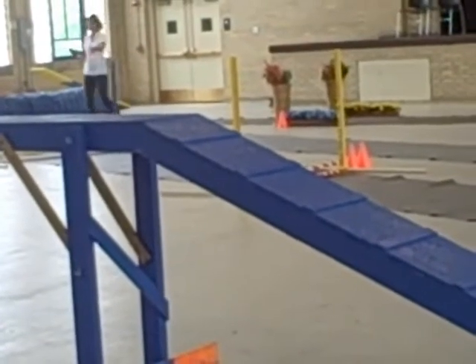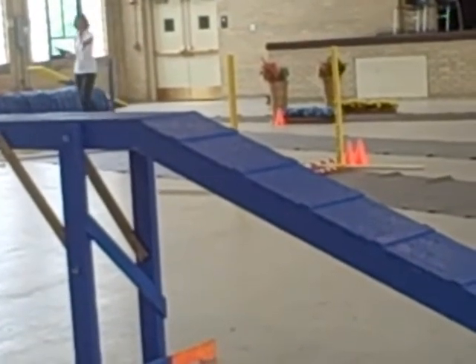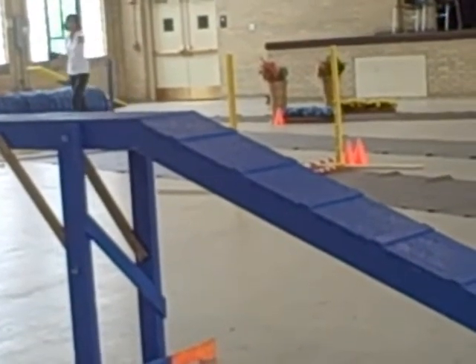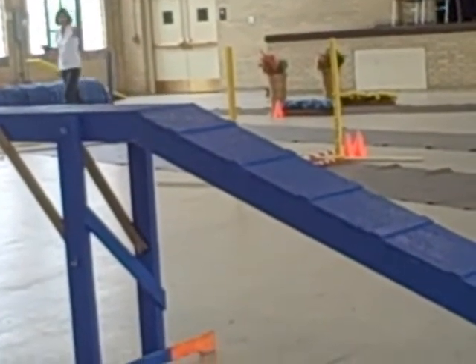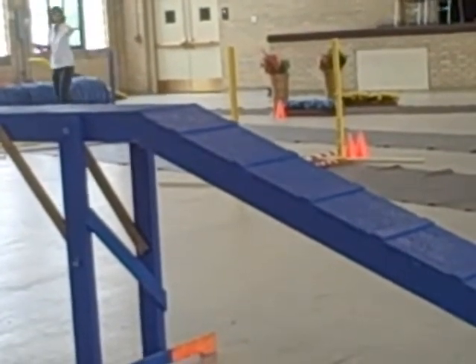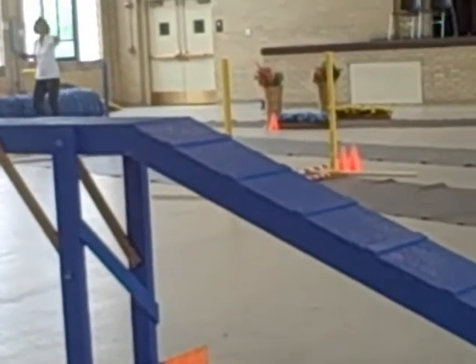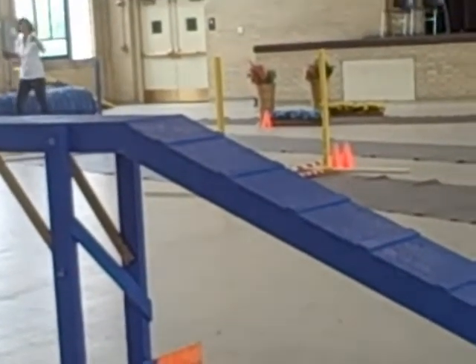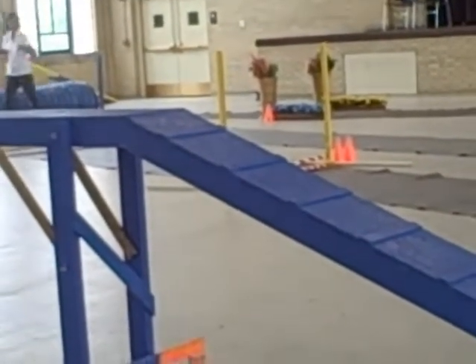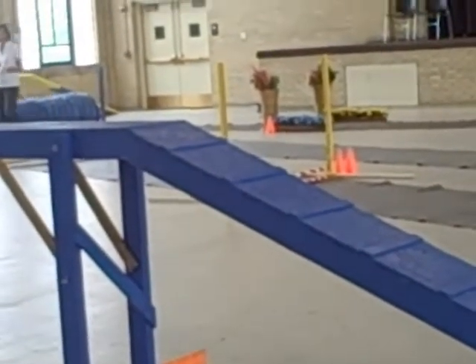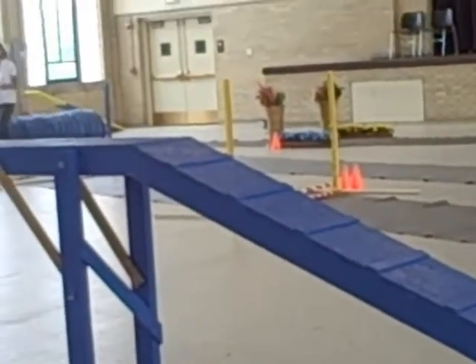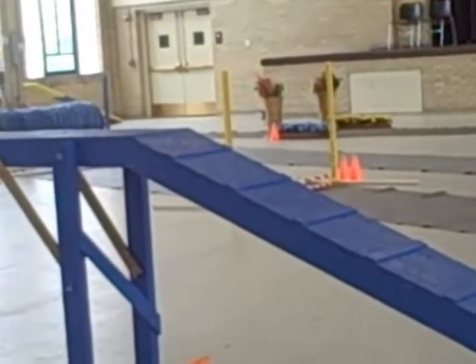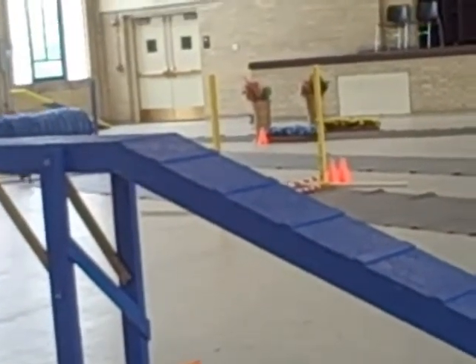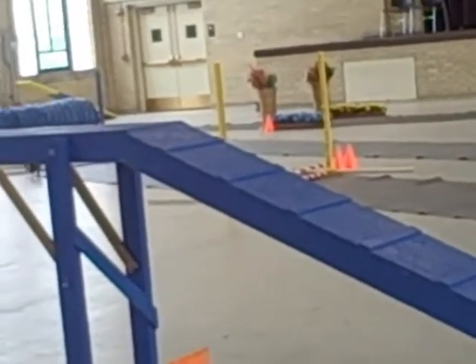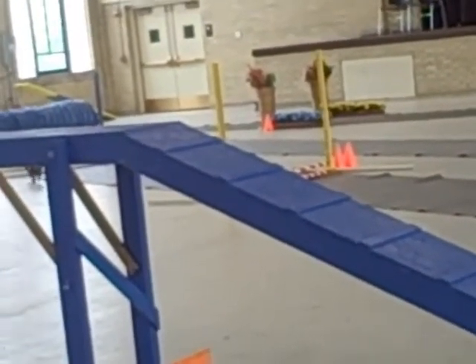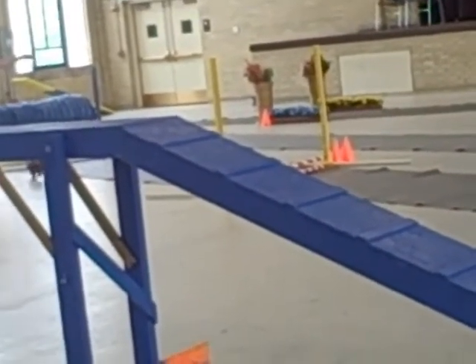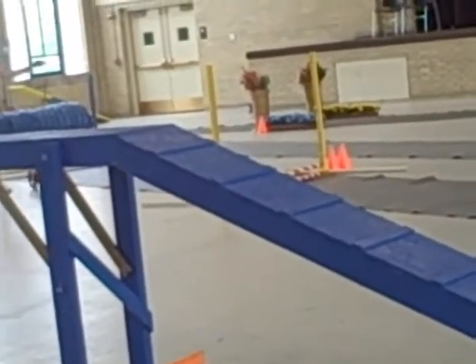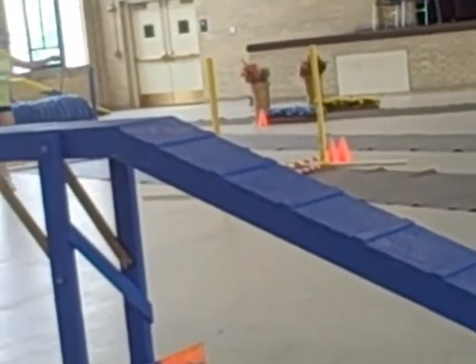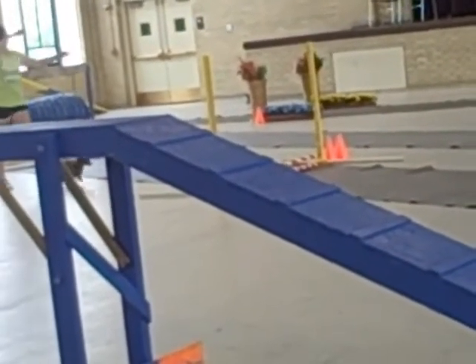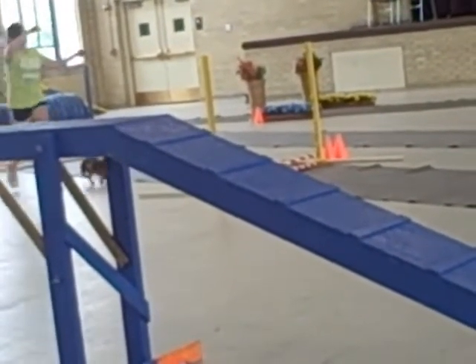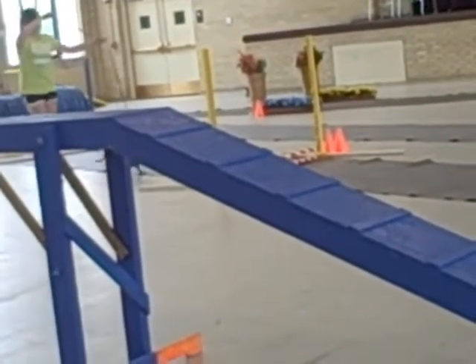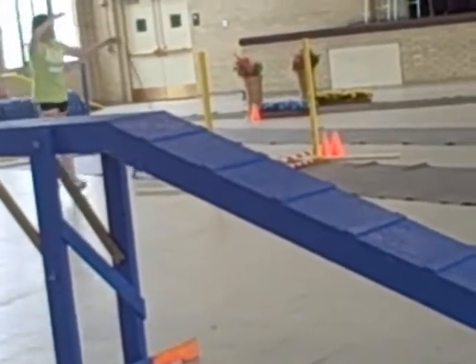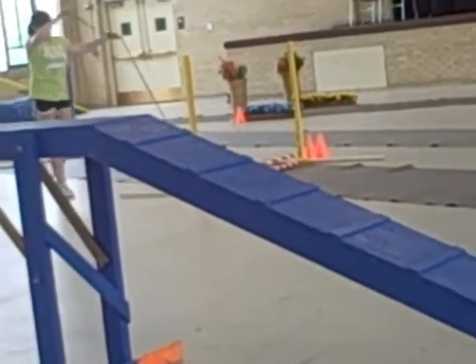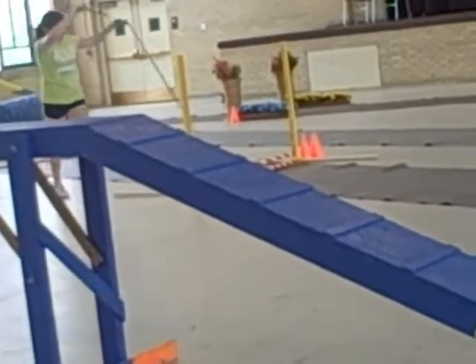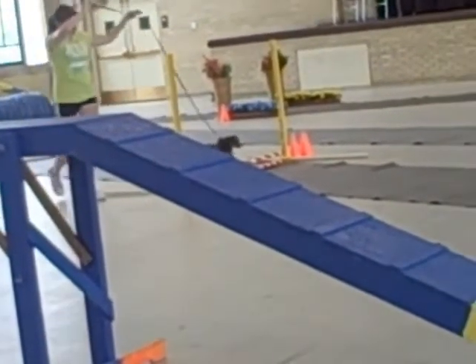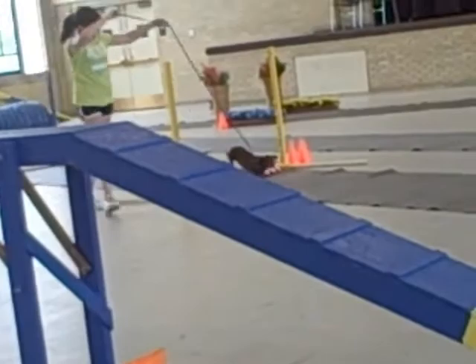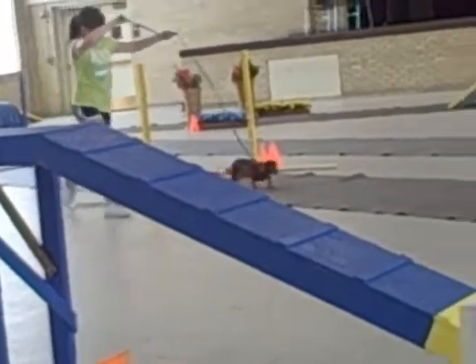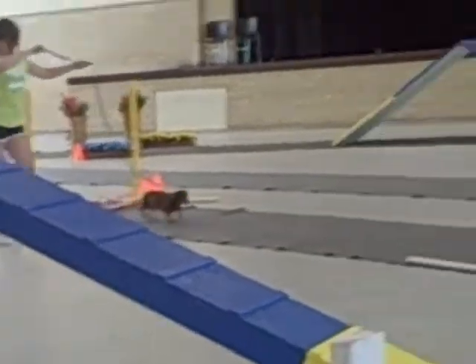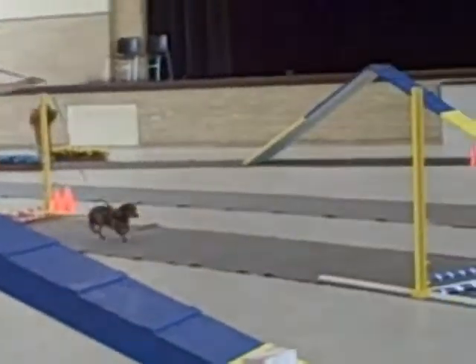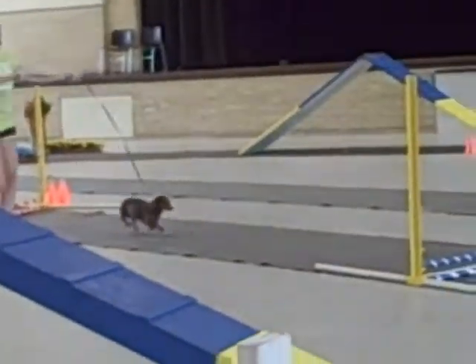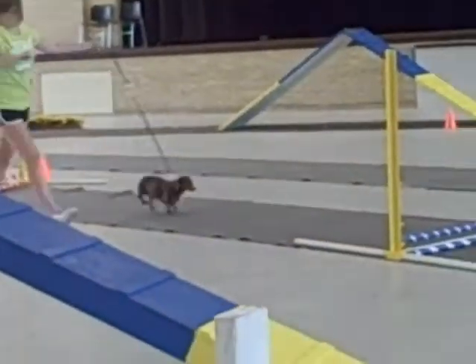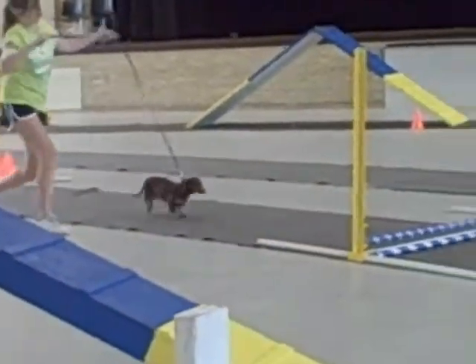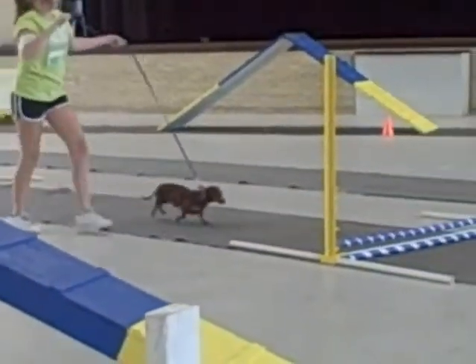Maybe she should have done that — just going to let the lead hang in her hand, but not have it touch the dog. There's no rule against that in the ring, is there? I don't know.